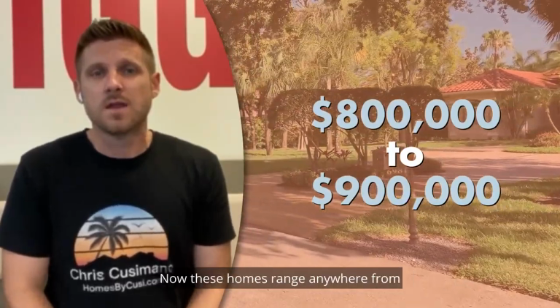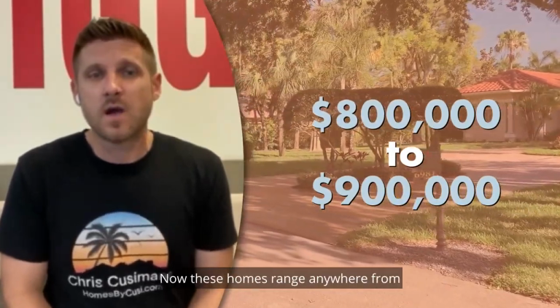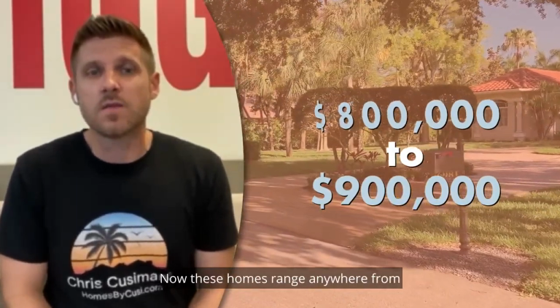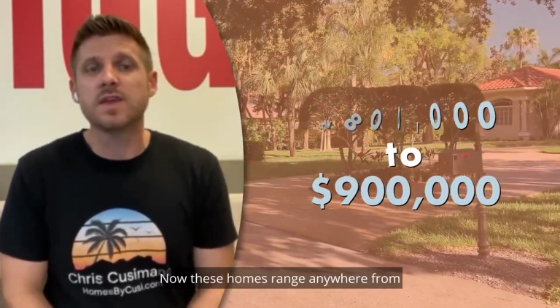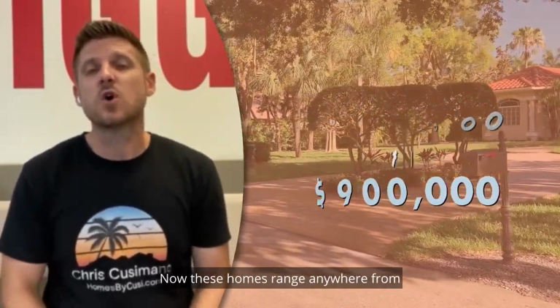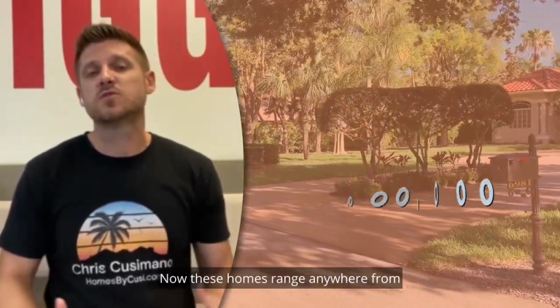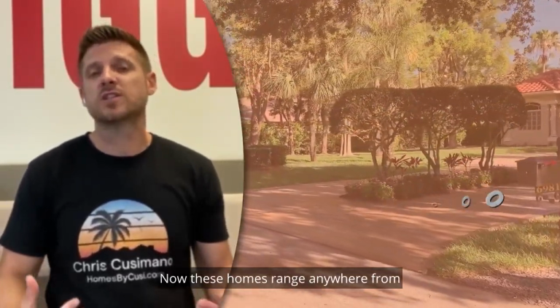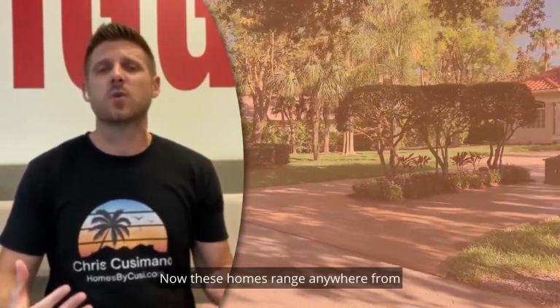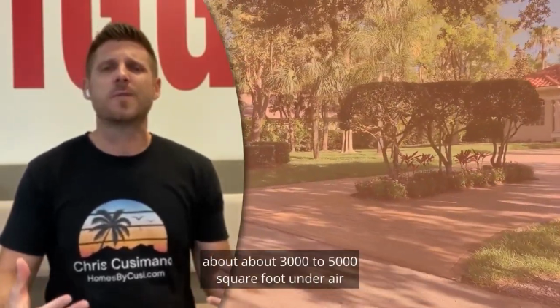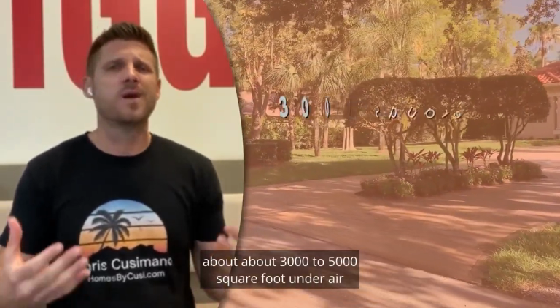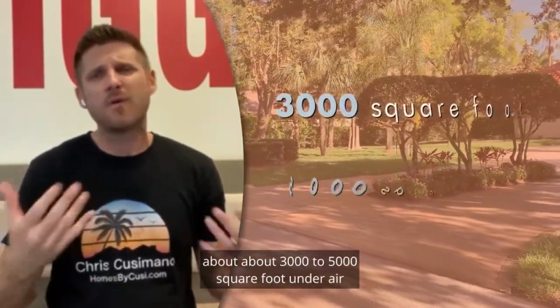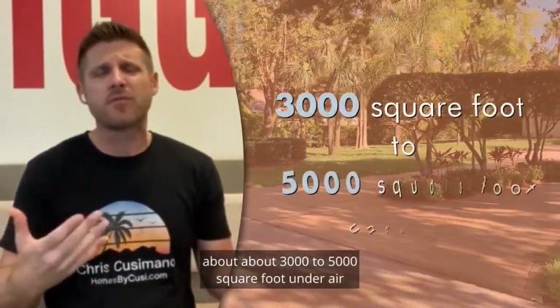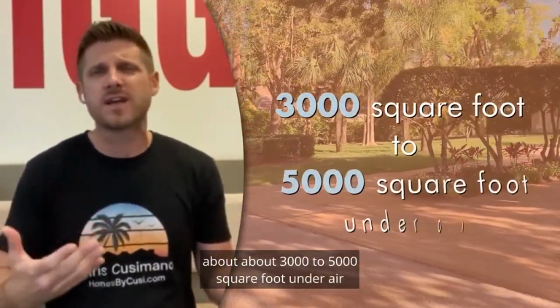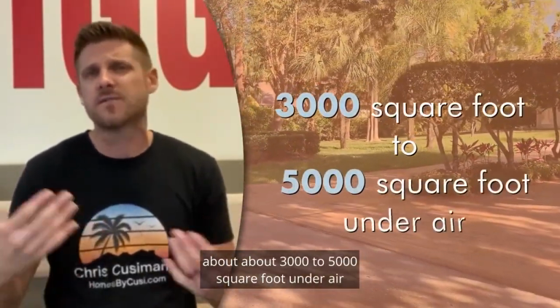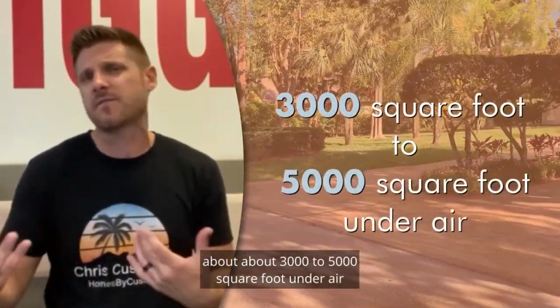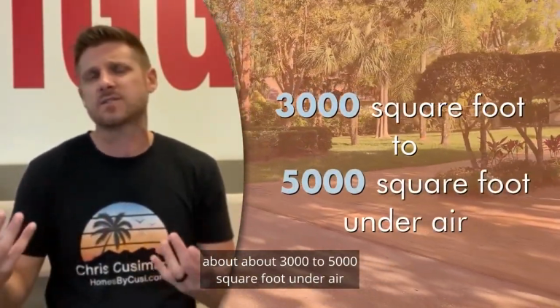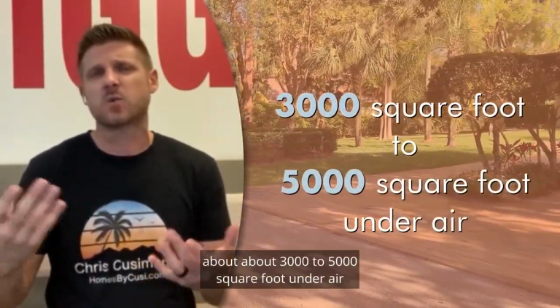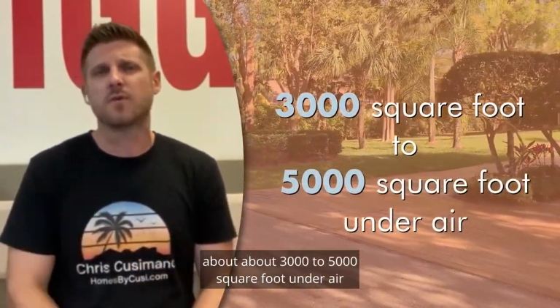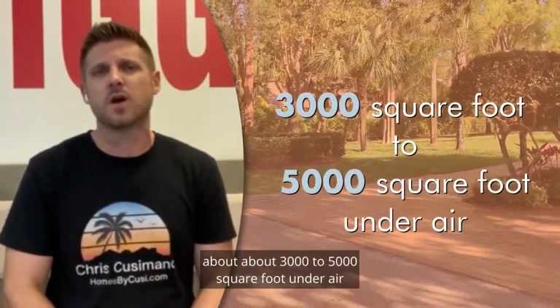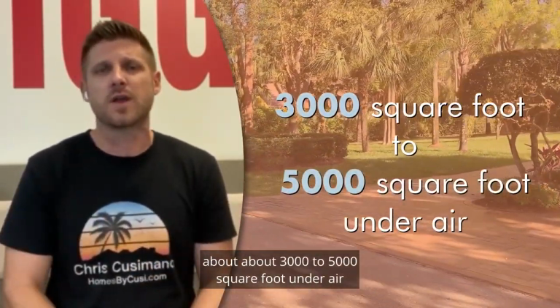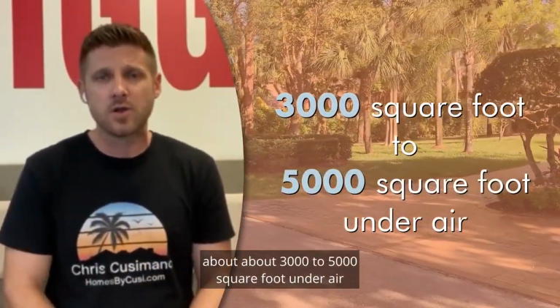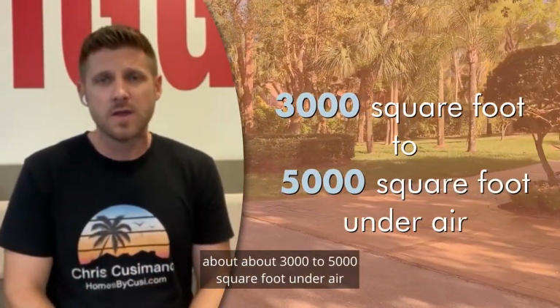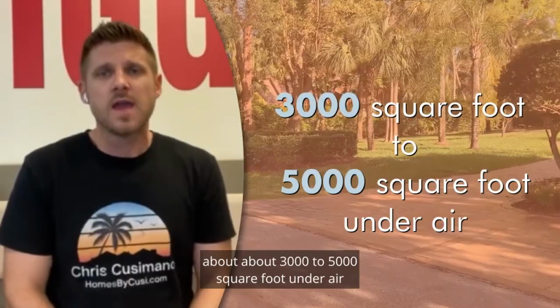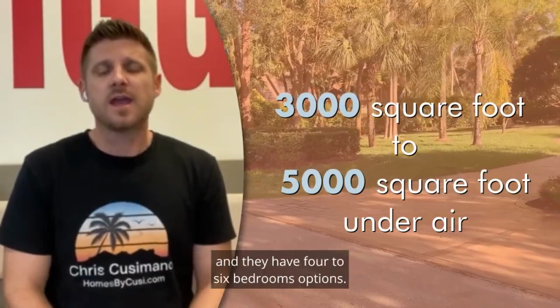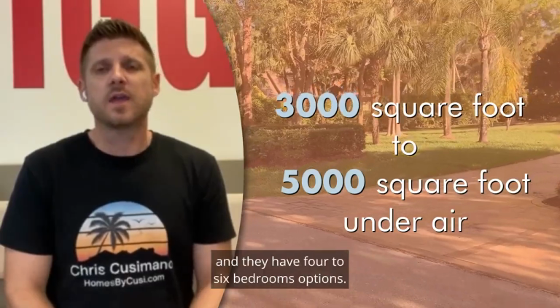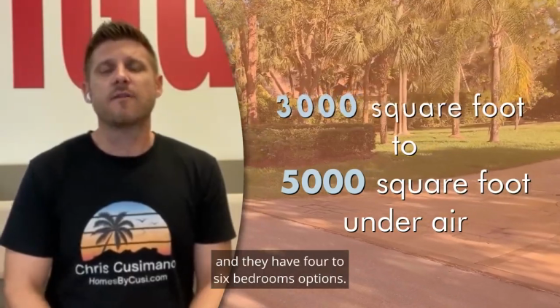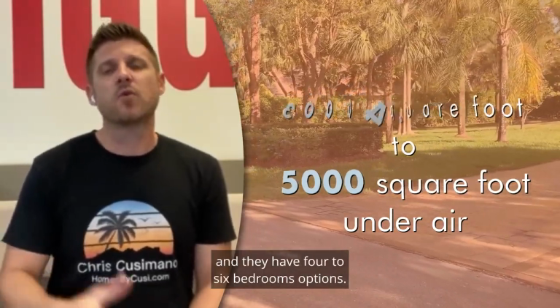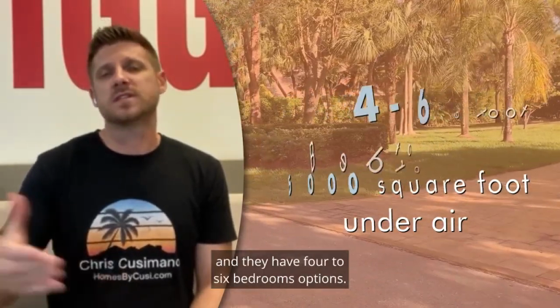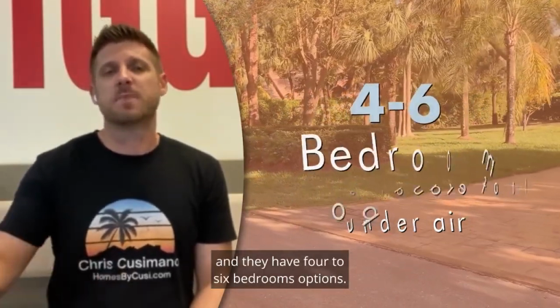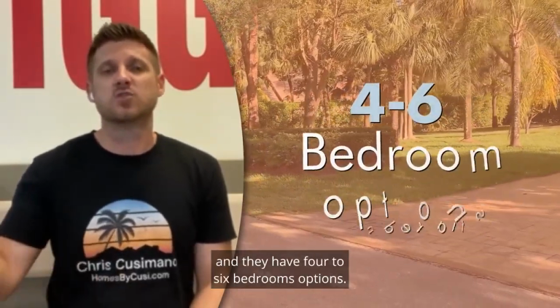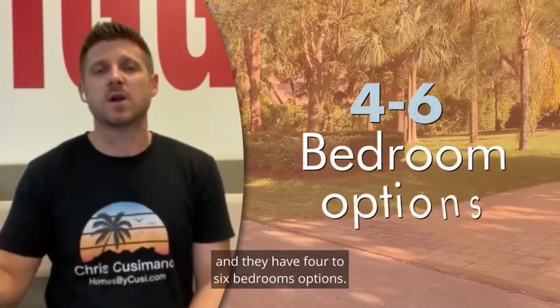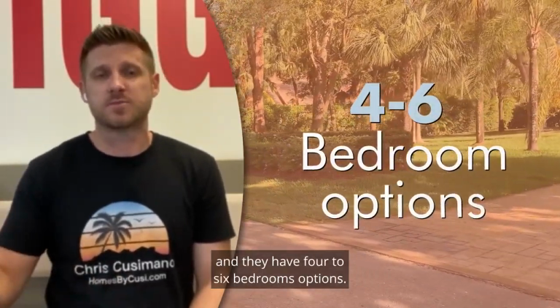These homes range anywhere from about 3,000 to 5,000 square feet under air and they have four to six bedroom options.